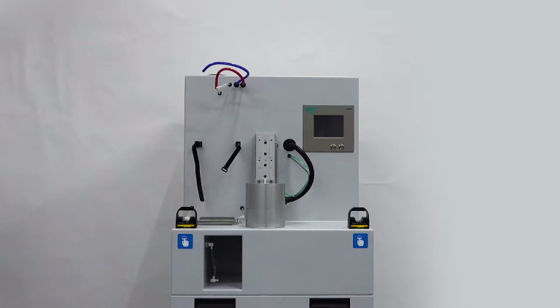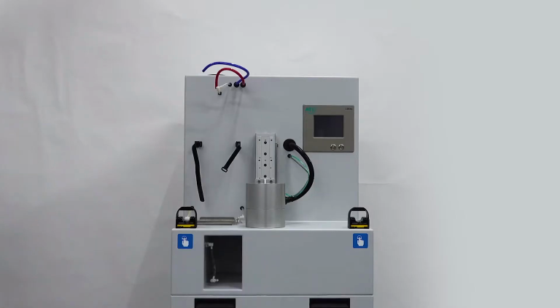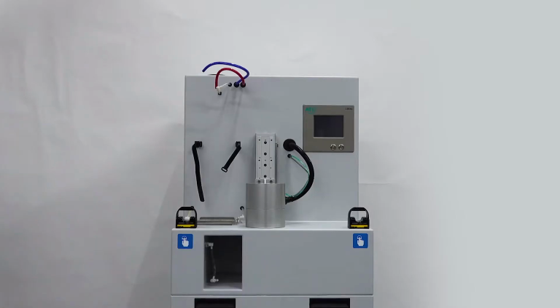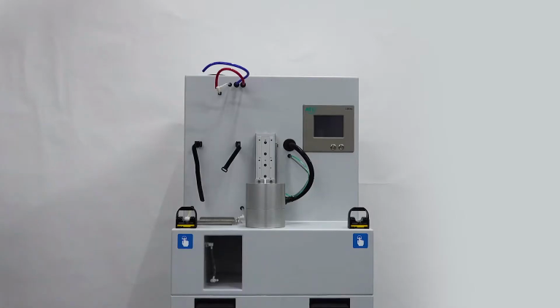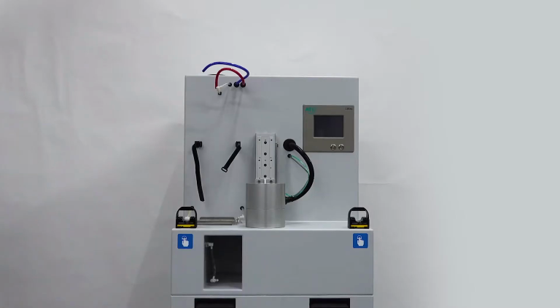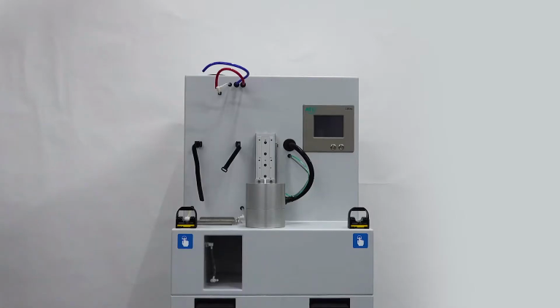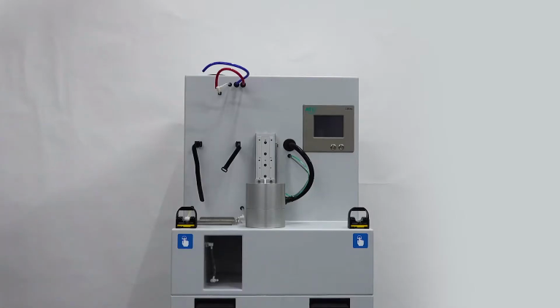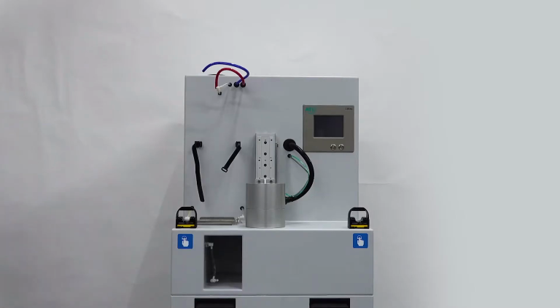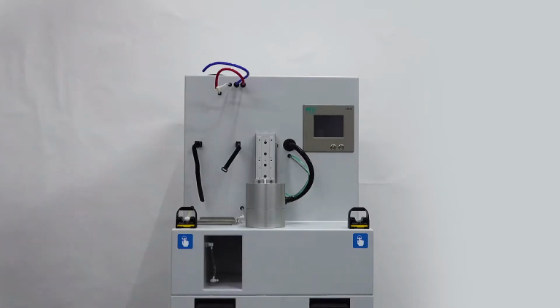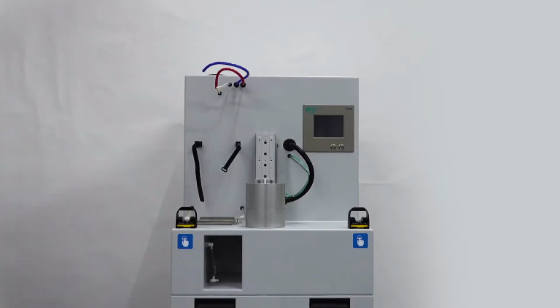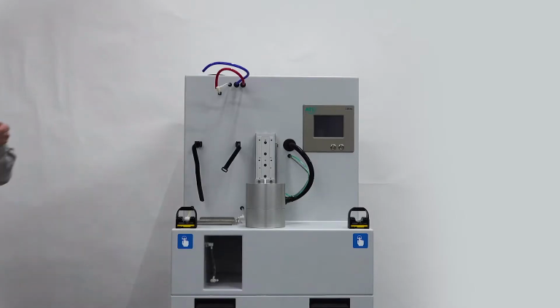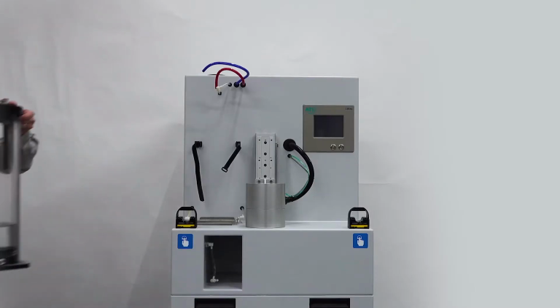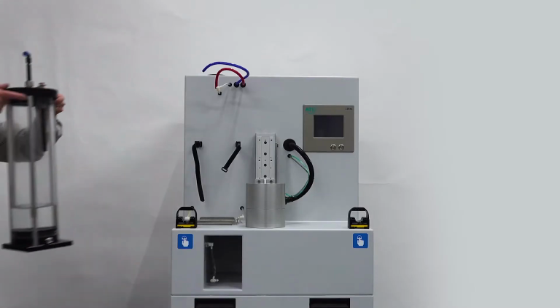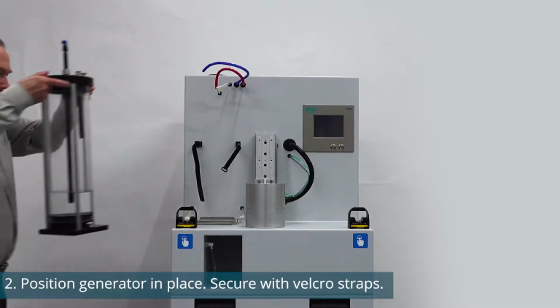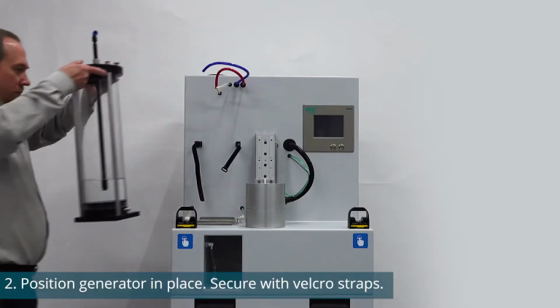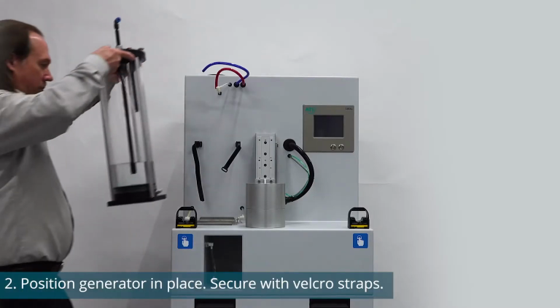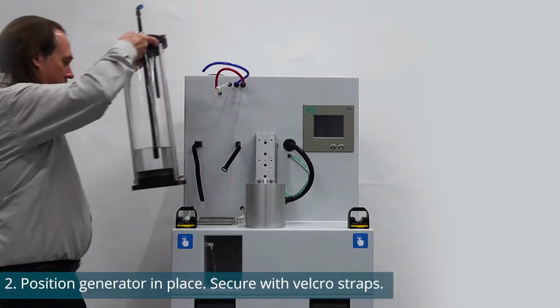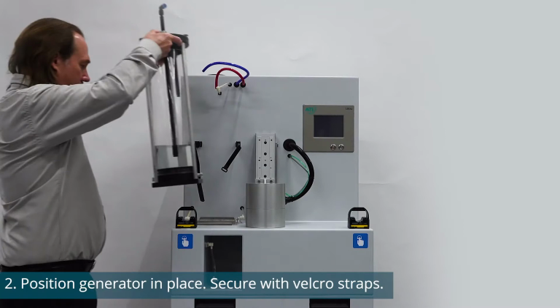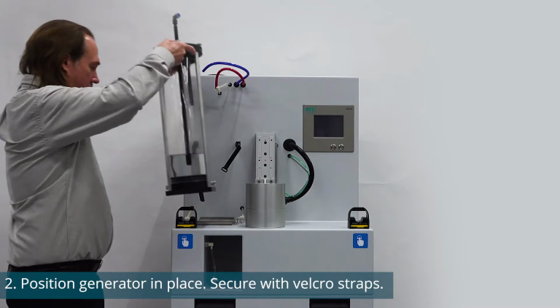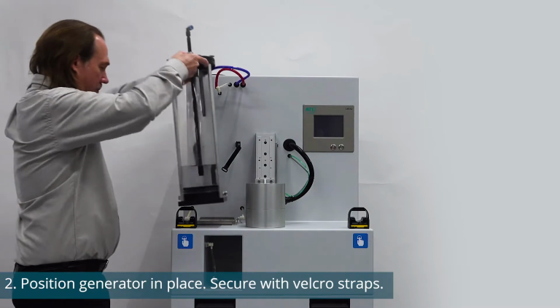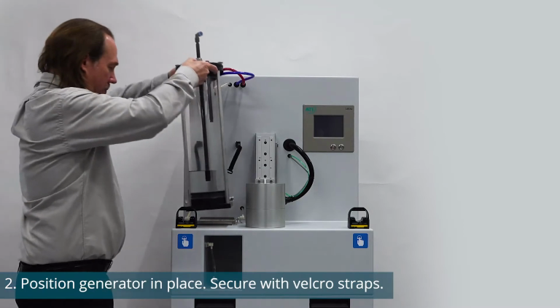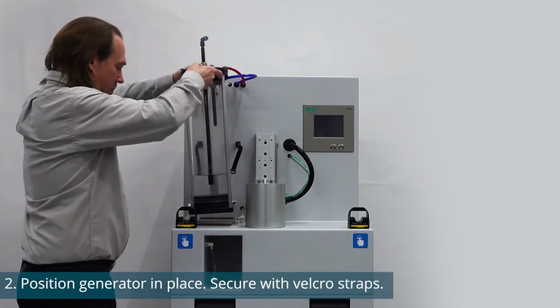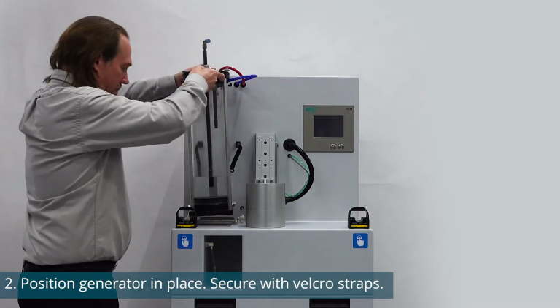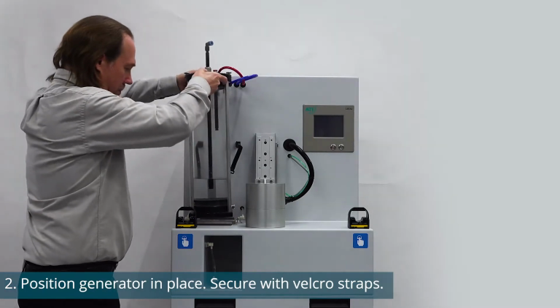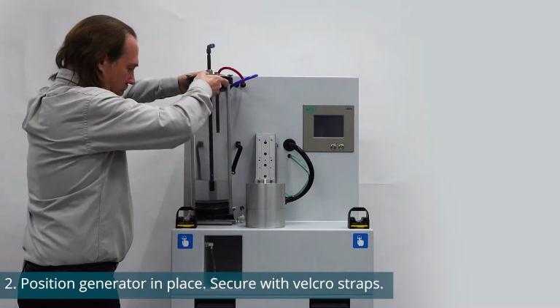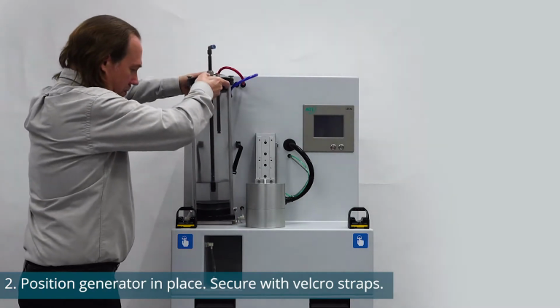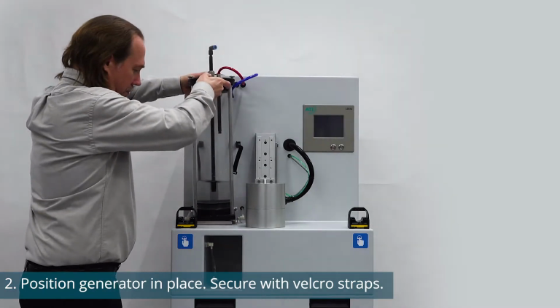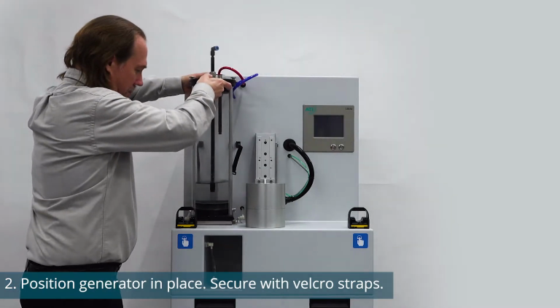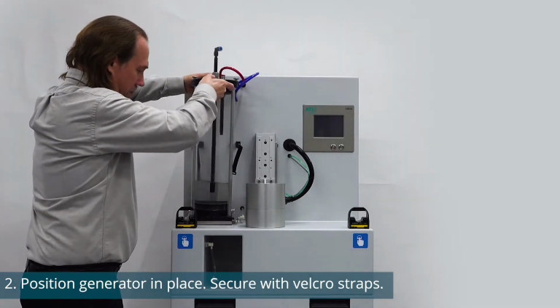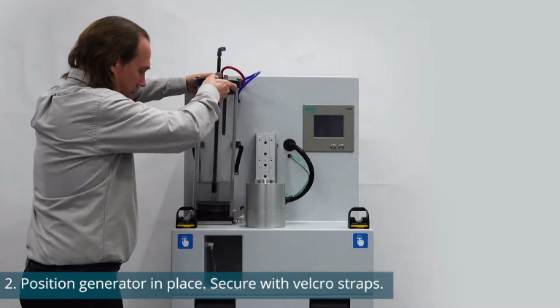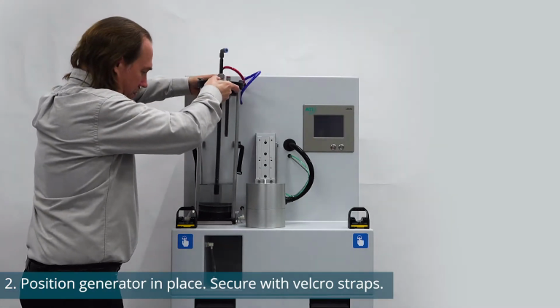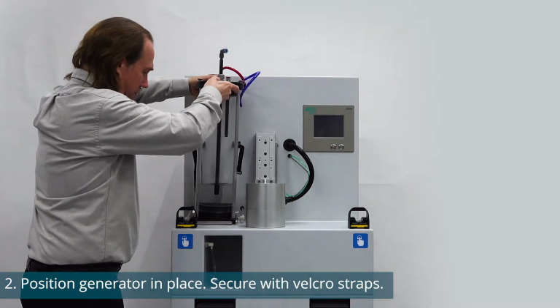Place the generator onto the metal plate. Once secure, strap the generator in place using the Velcro straps.